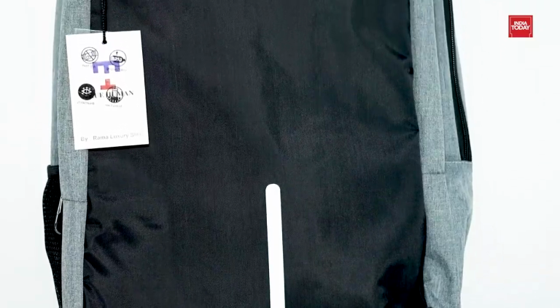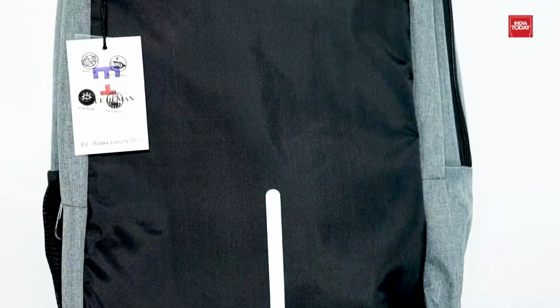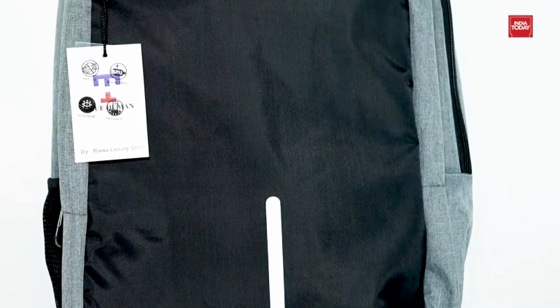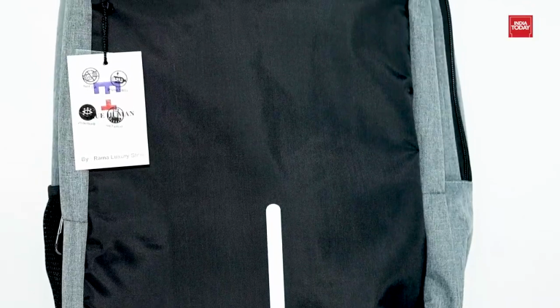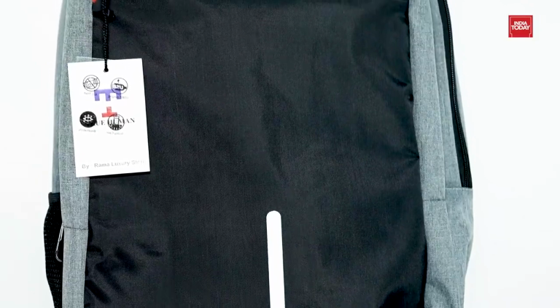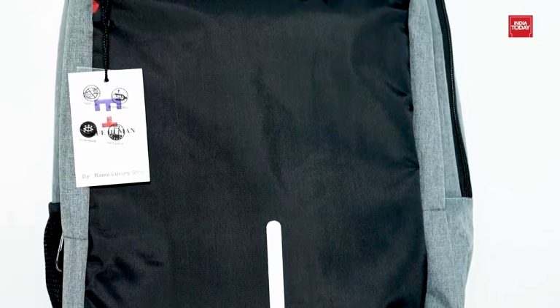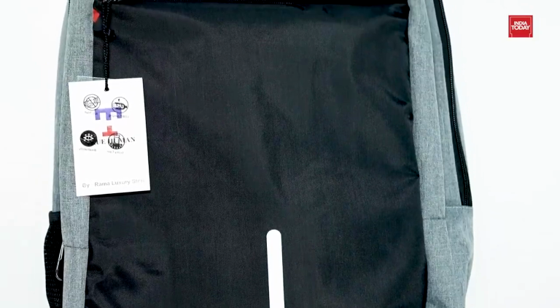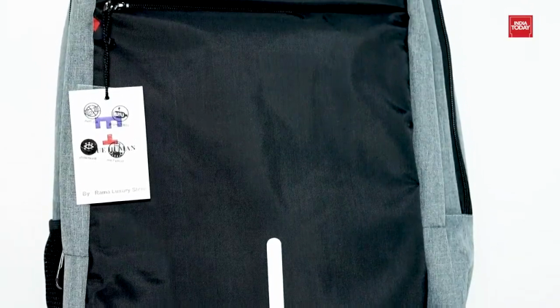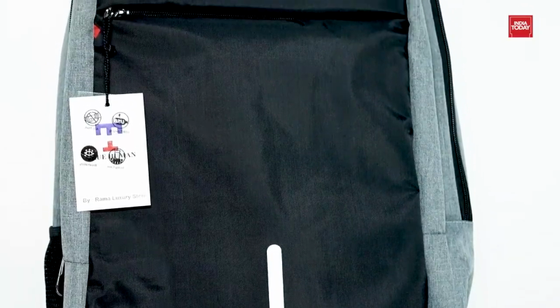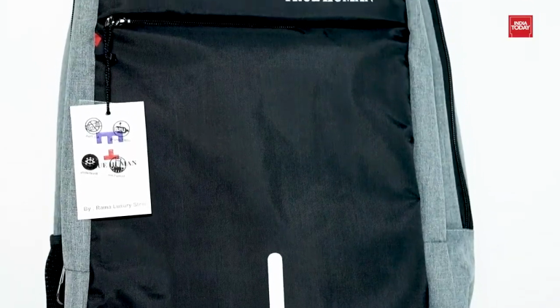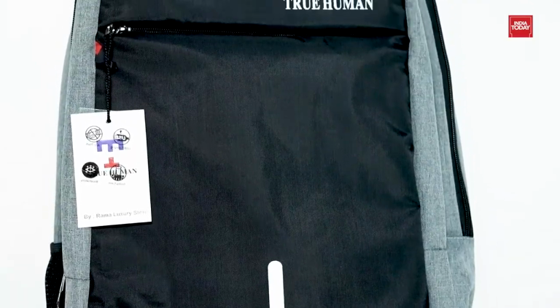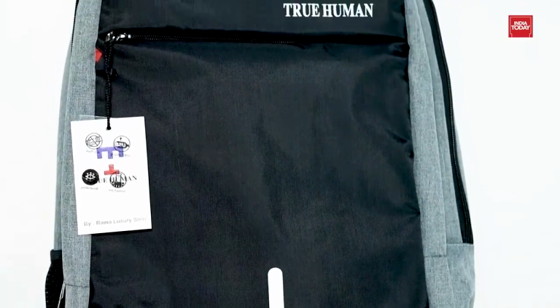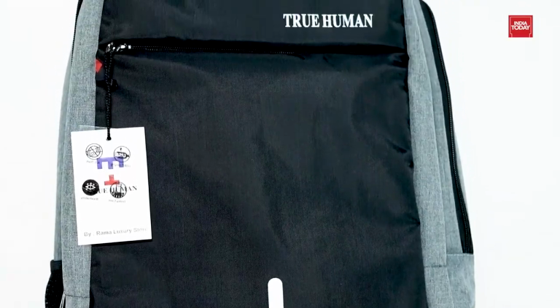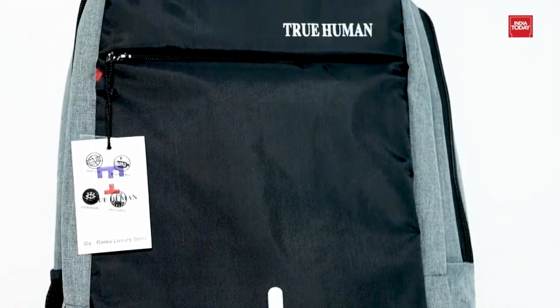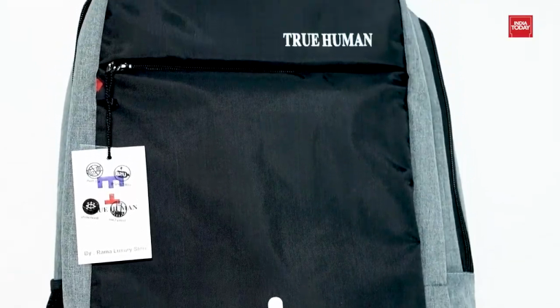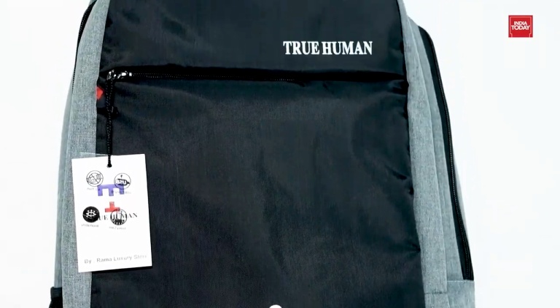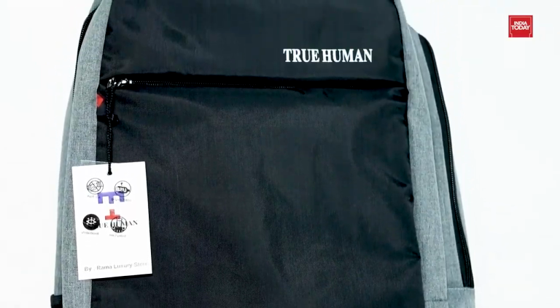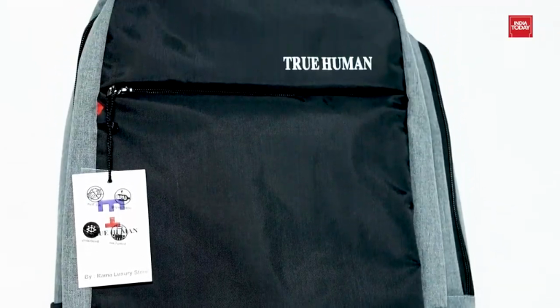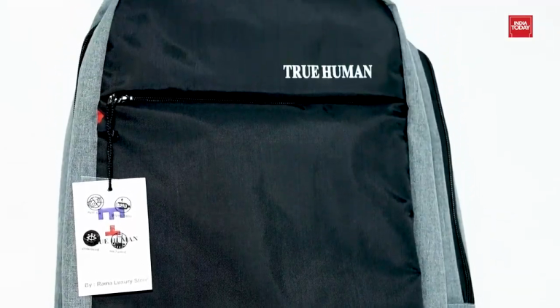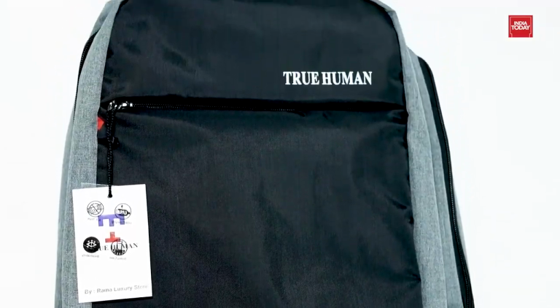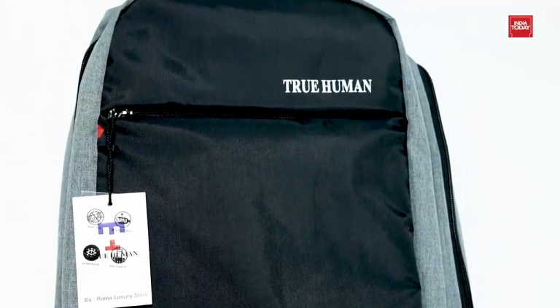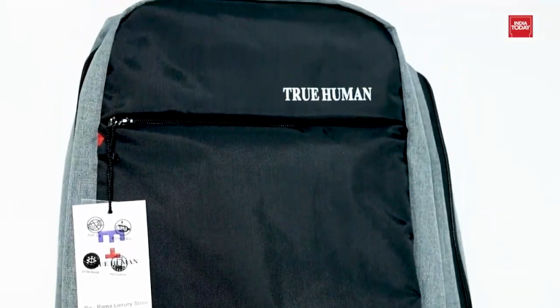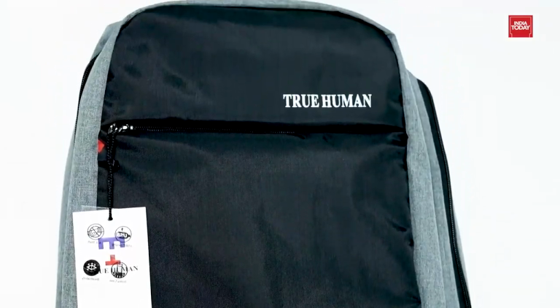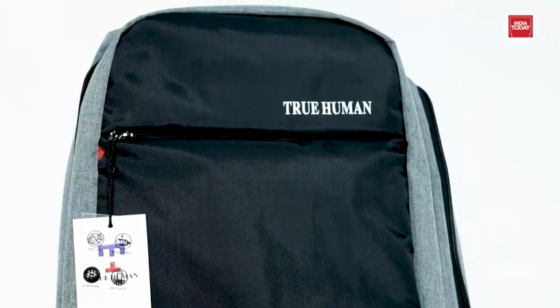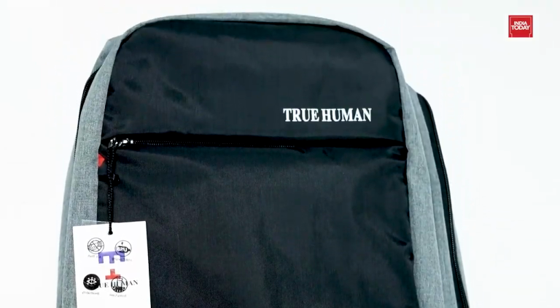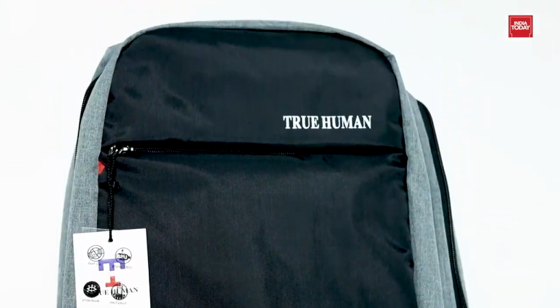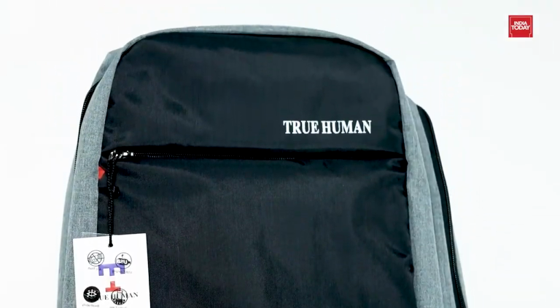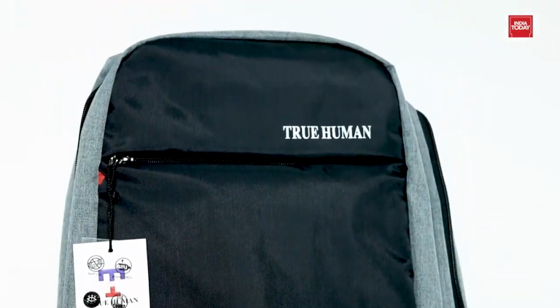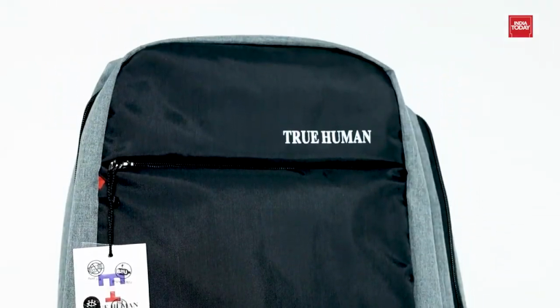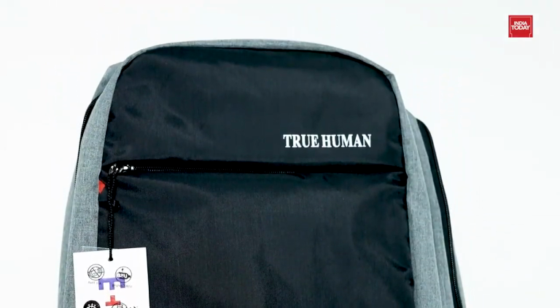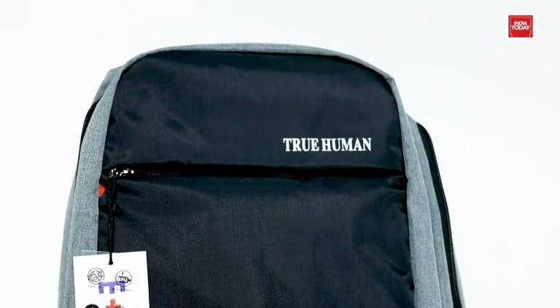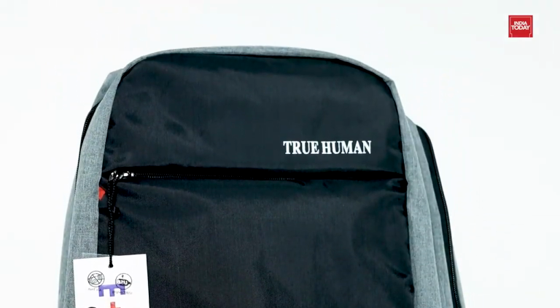This laptop bag can be used for daily walk around, work, school, day trips, vacation, travel, day hikes, camping, and more.